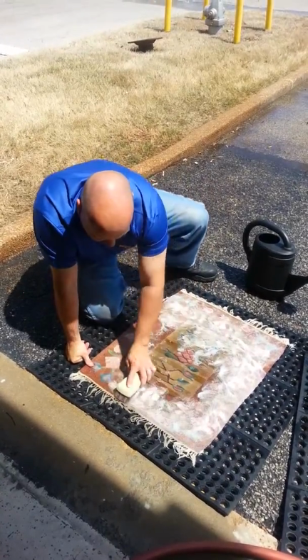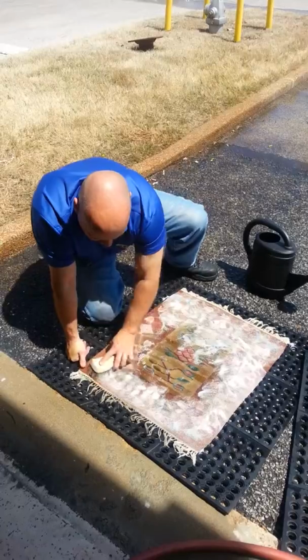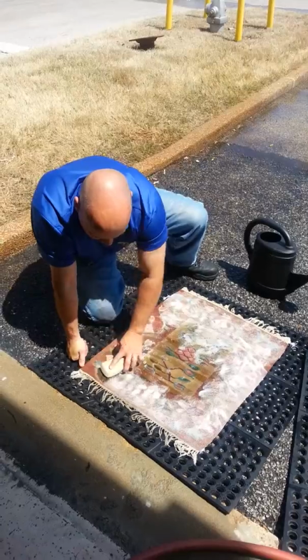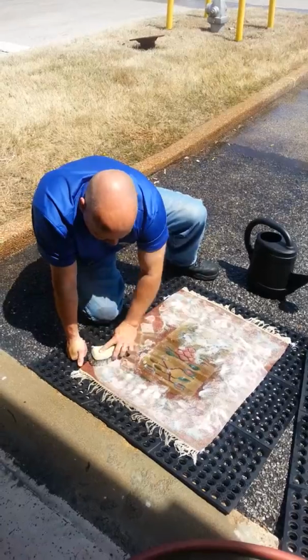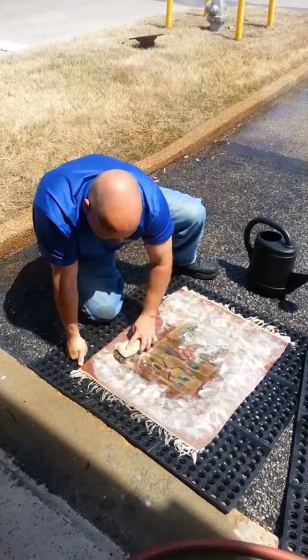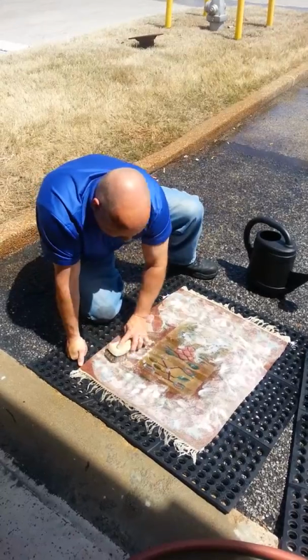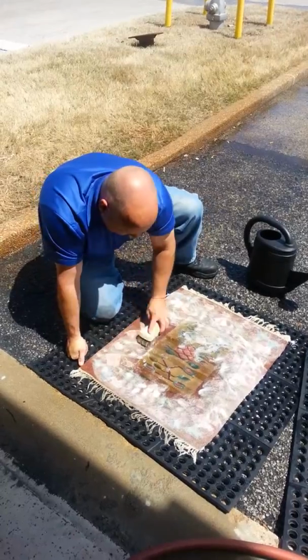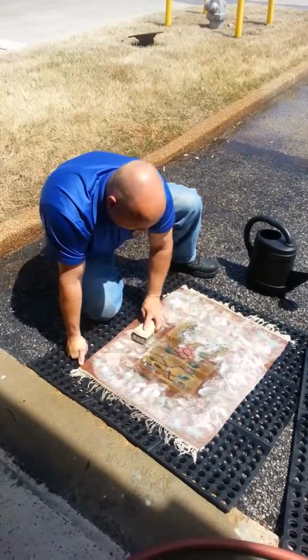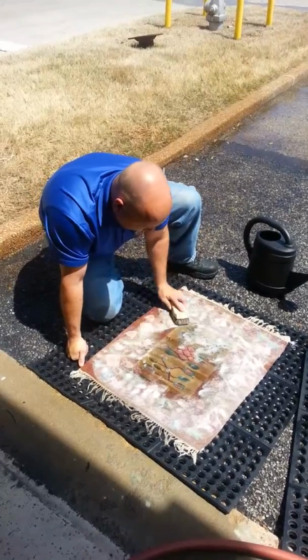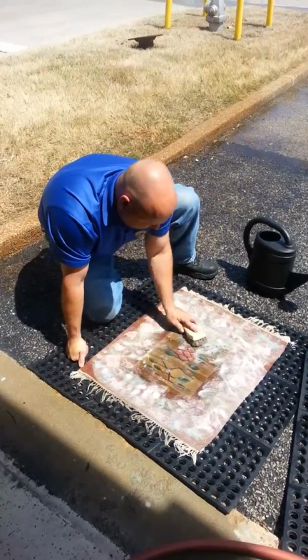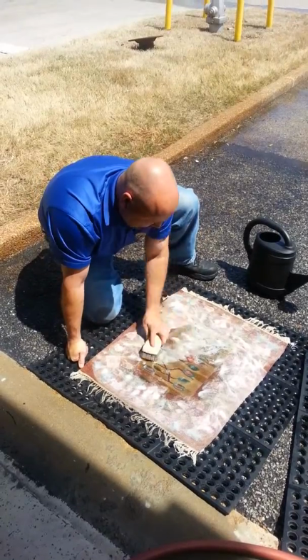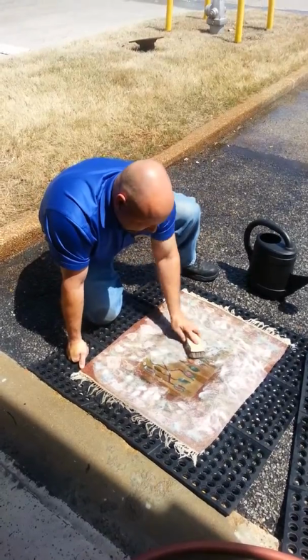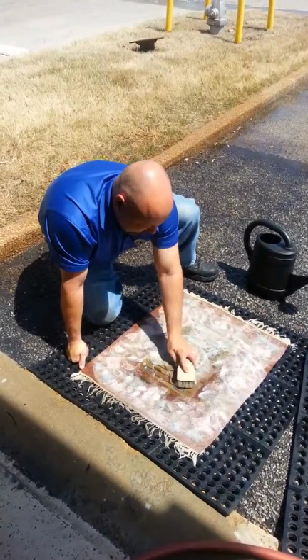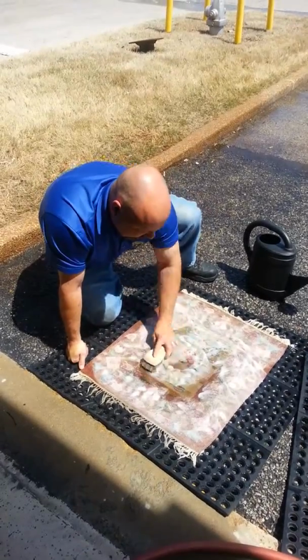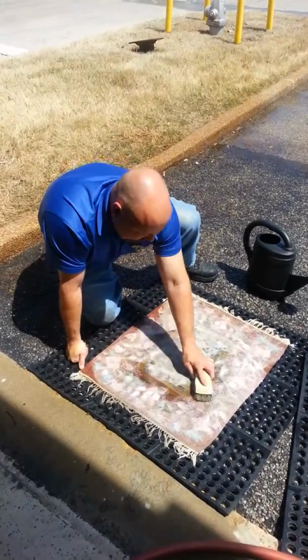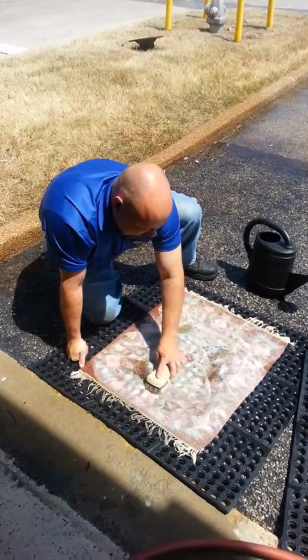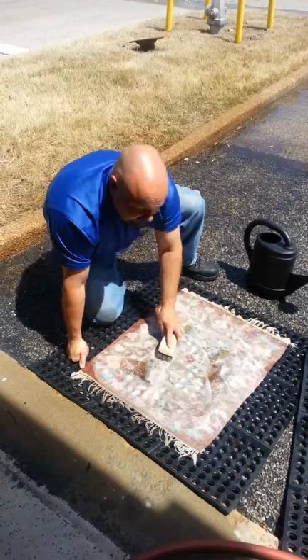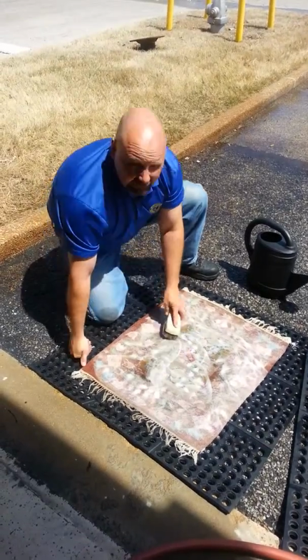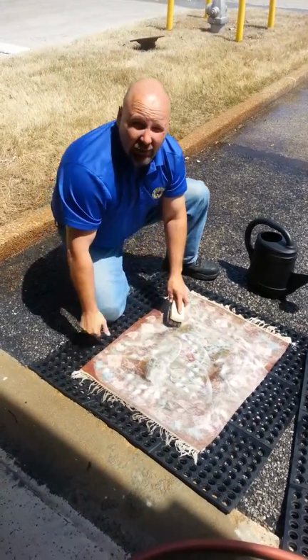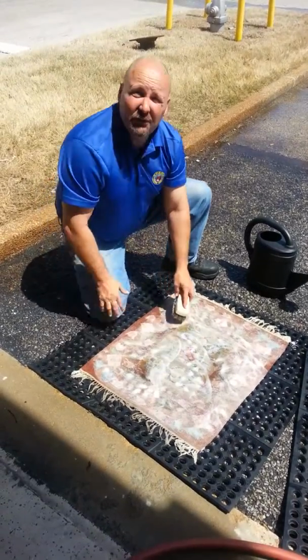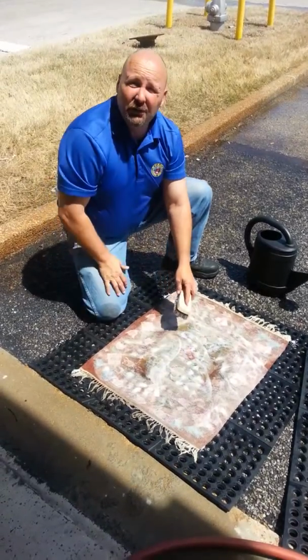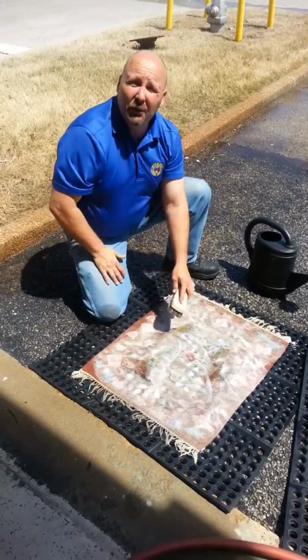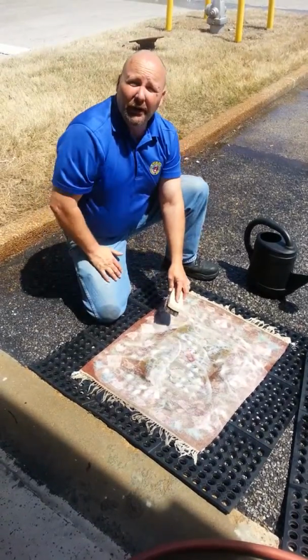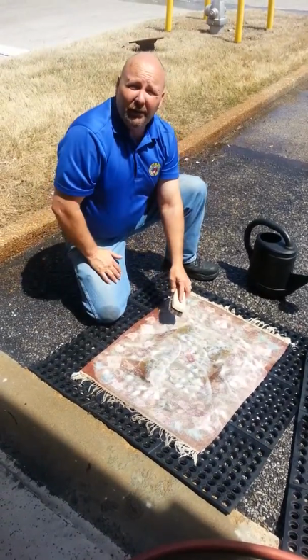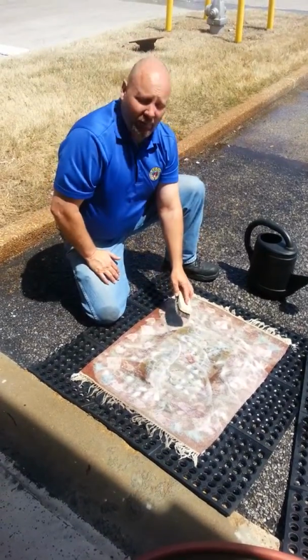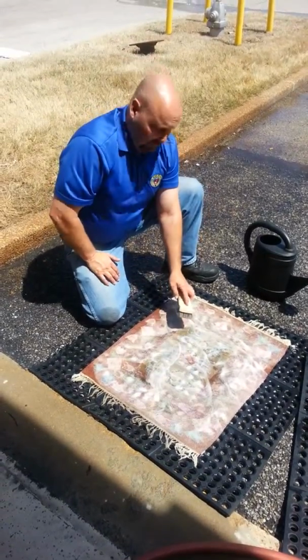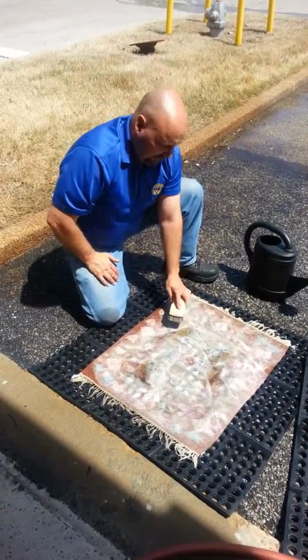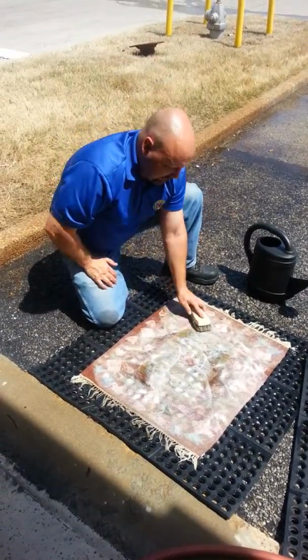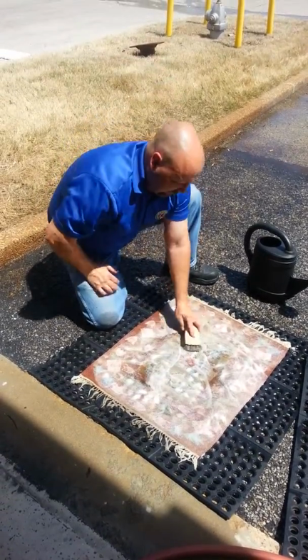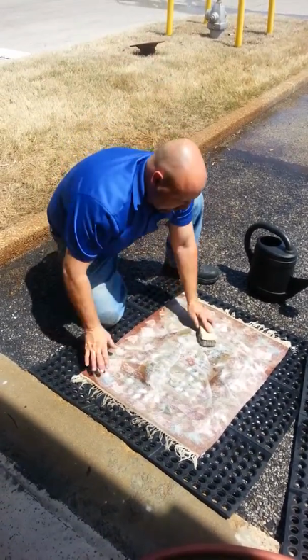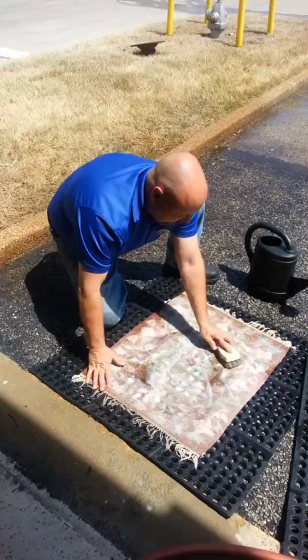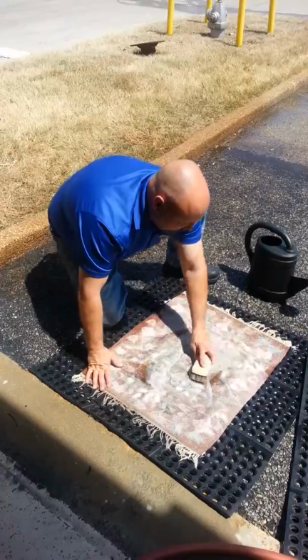Very little machinery involved, so we're actually doing it the old school way, giving you the best cleaning possible.